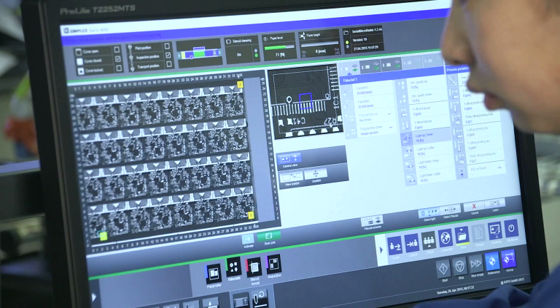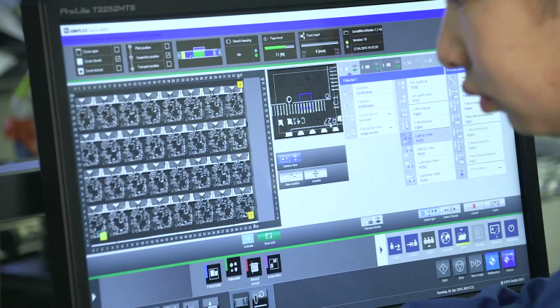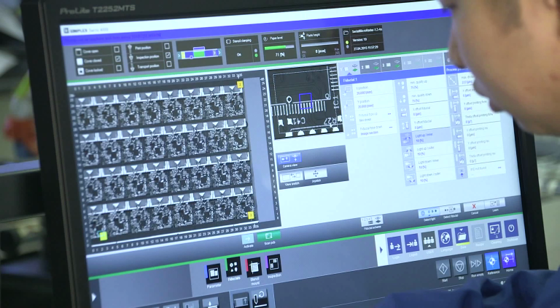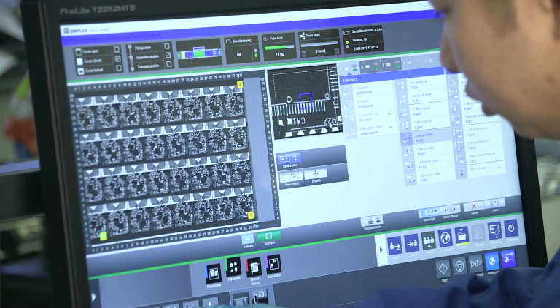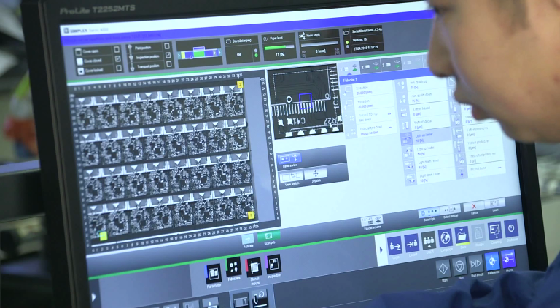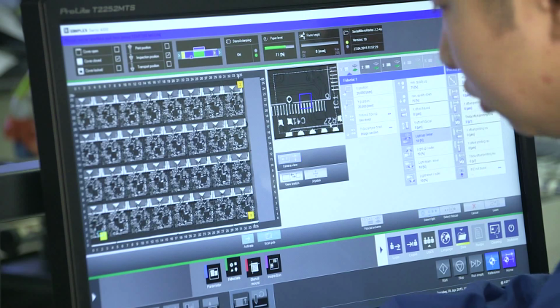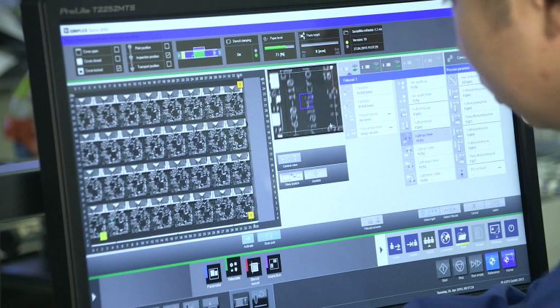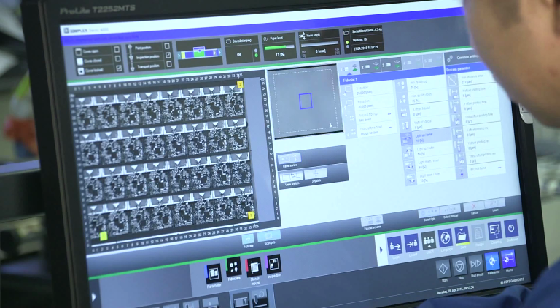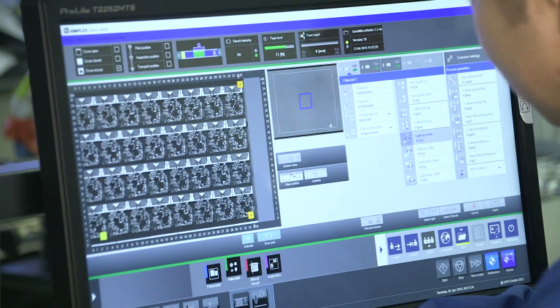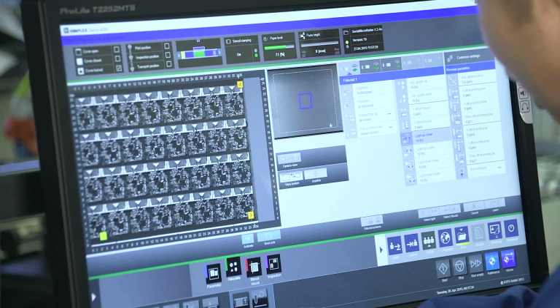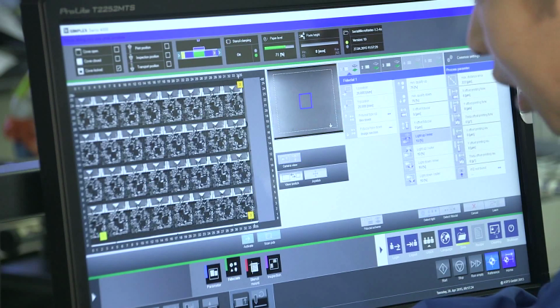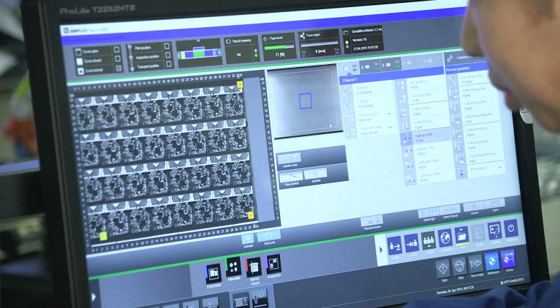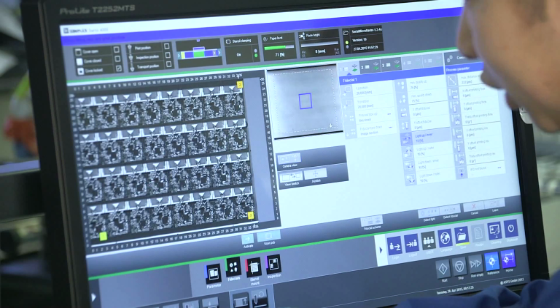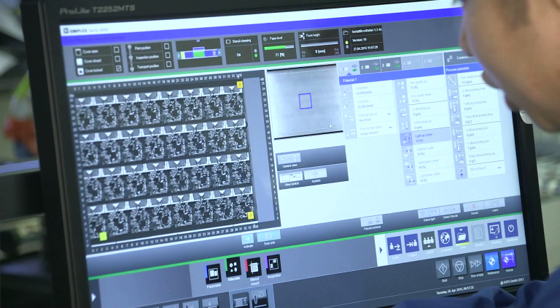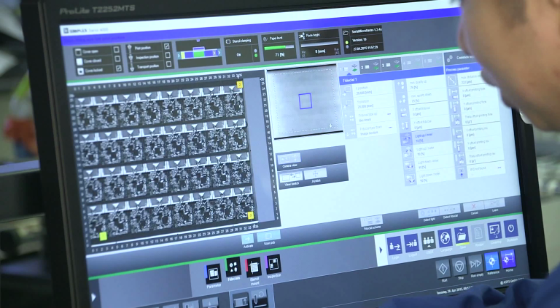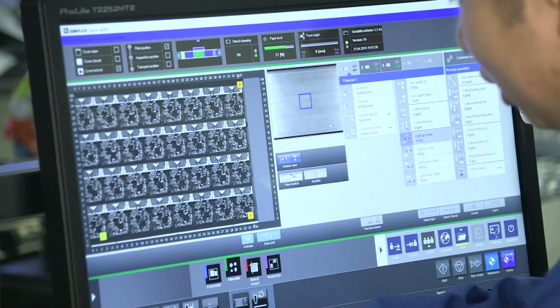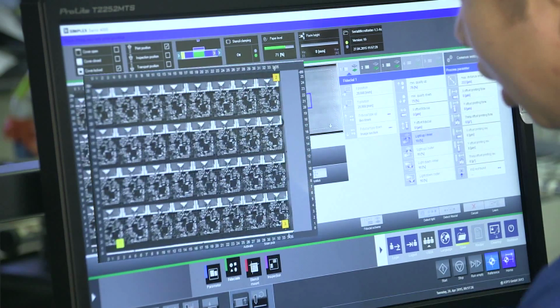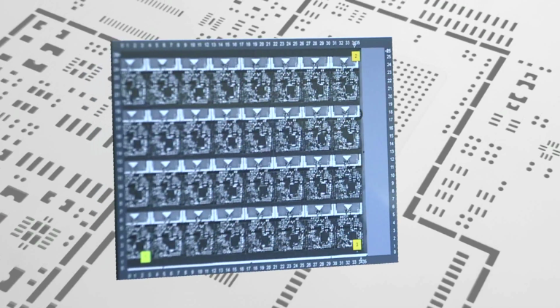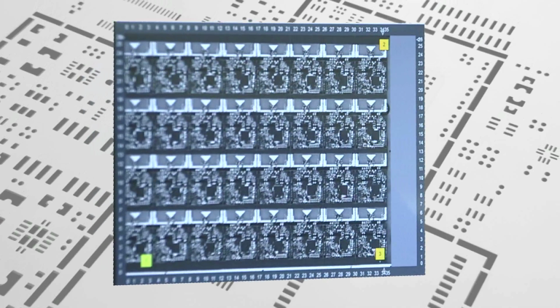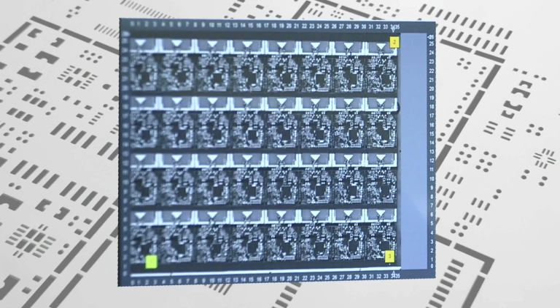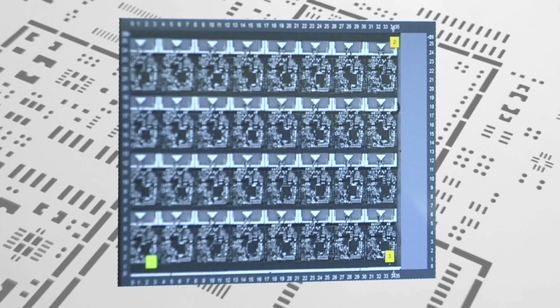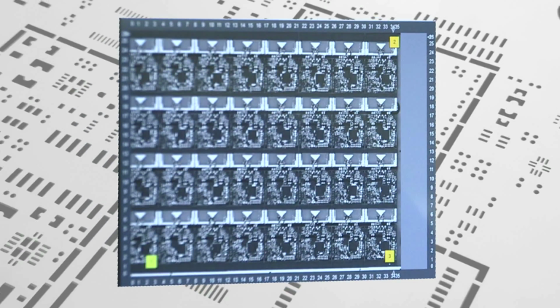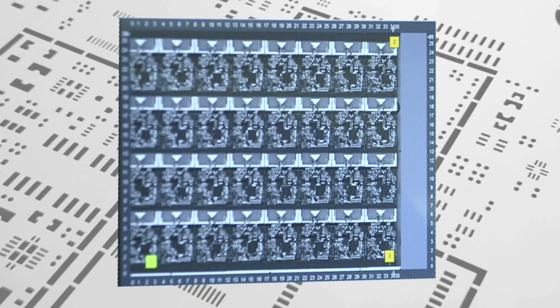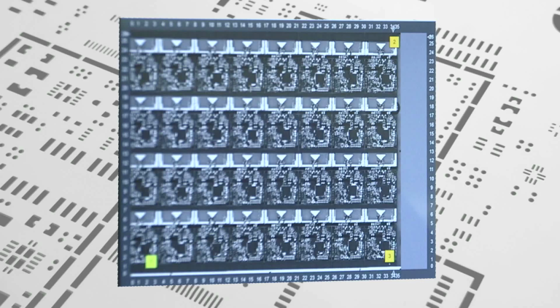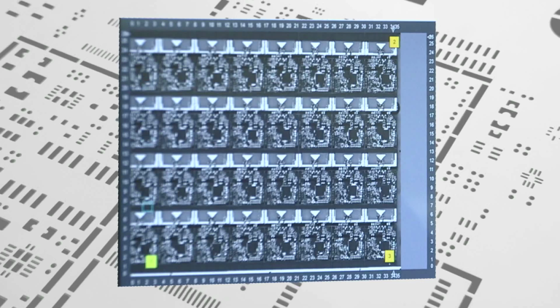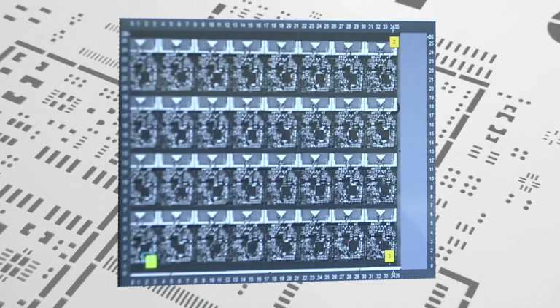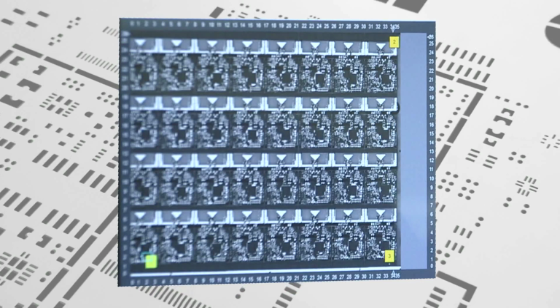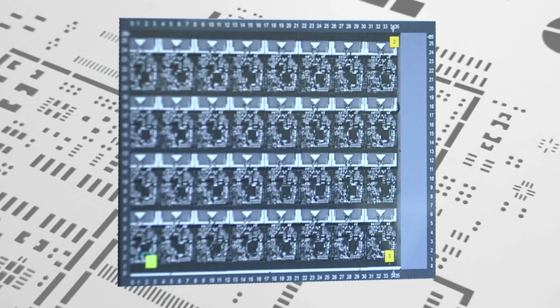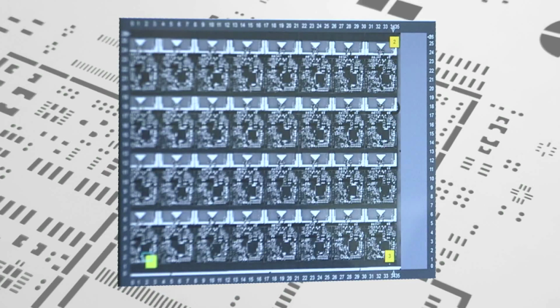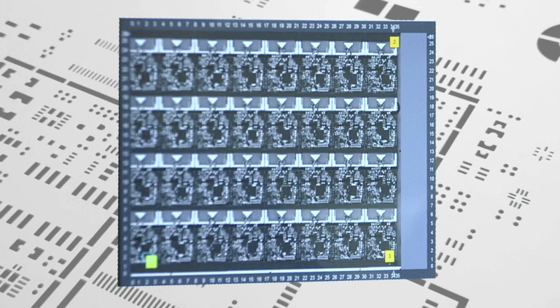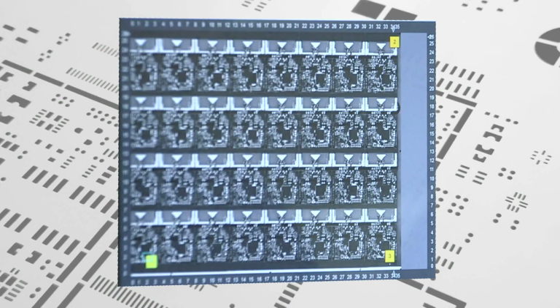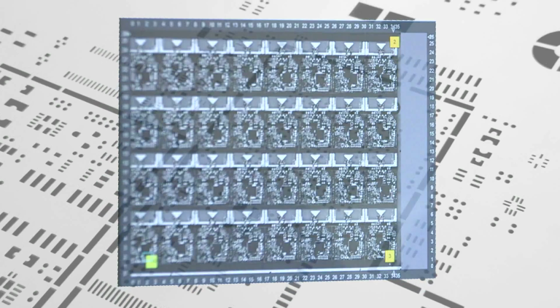The printer prints and inspects each pad and solder joint after the solder is applied, ensuring the accuracy and reliability of the printing.